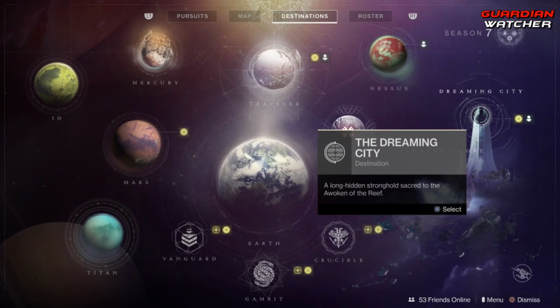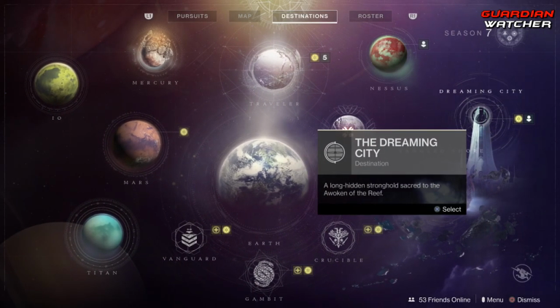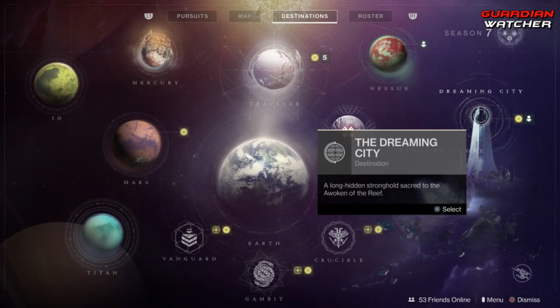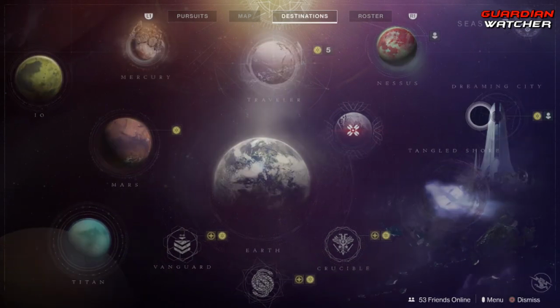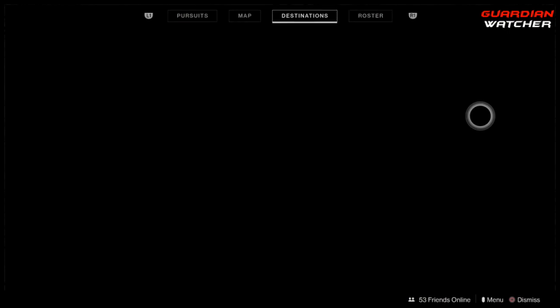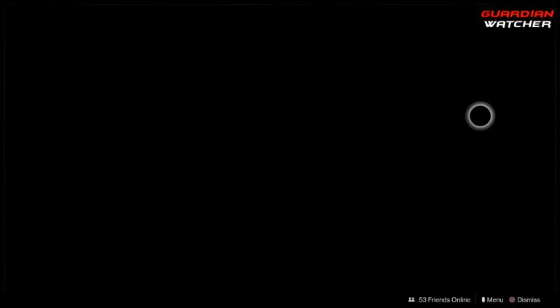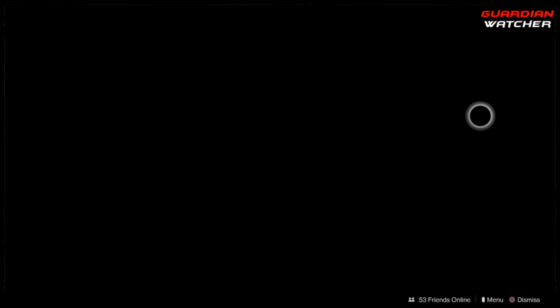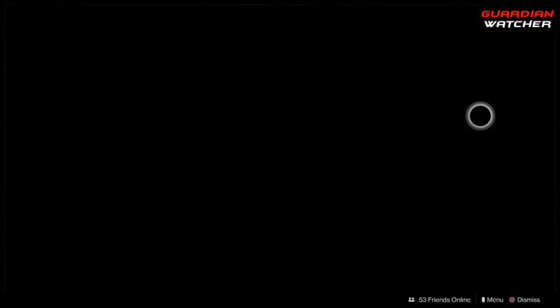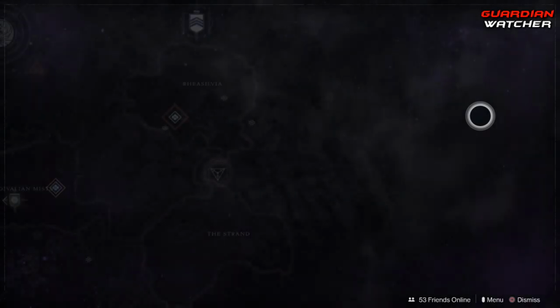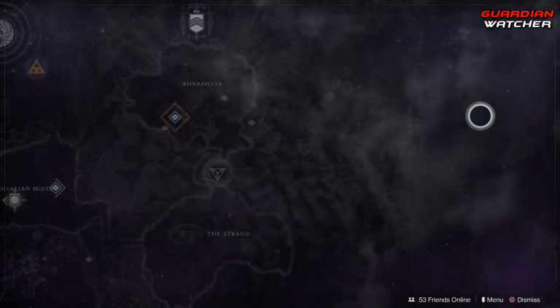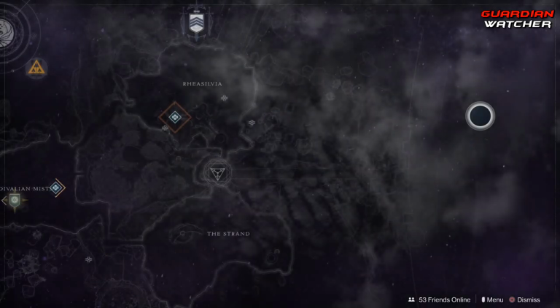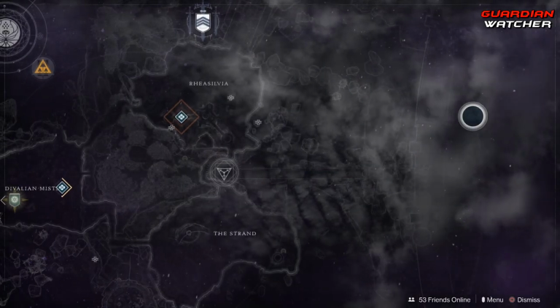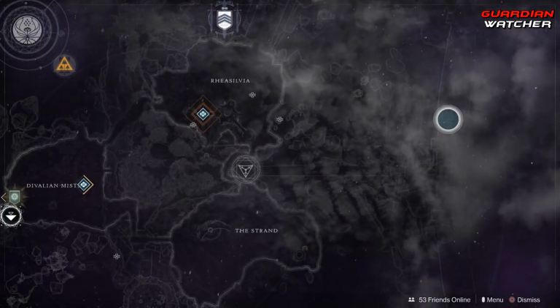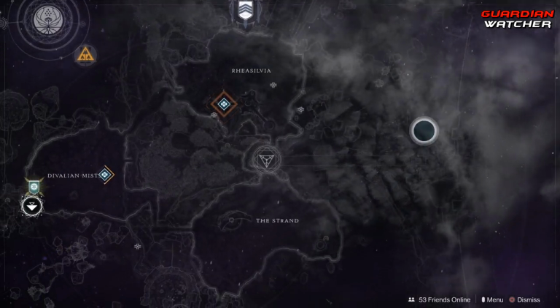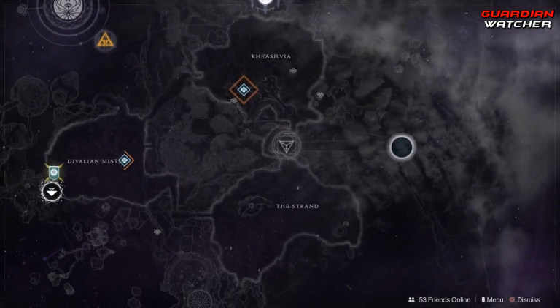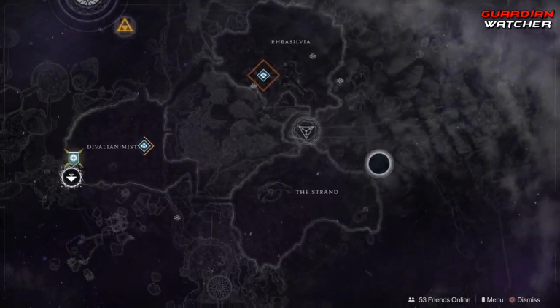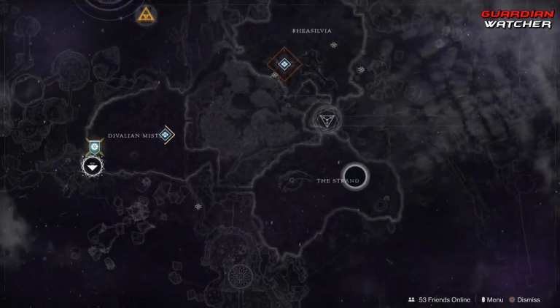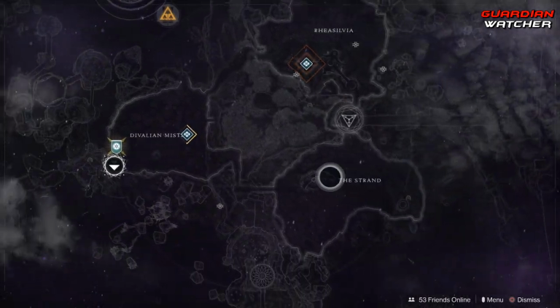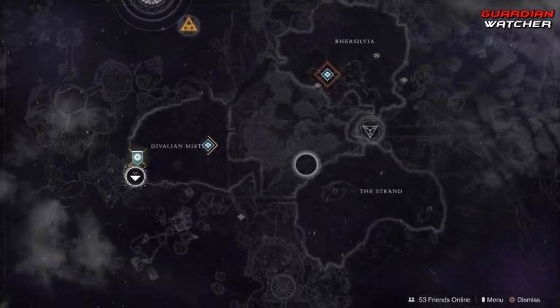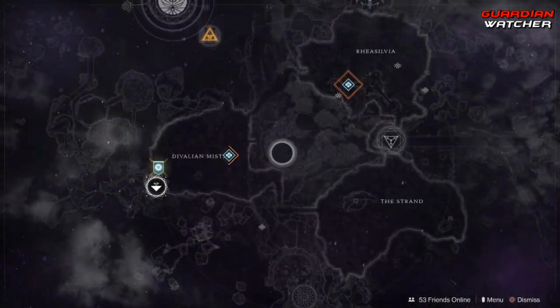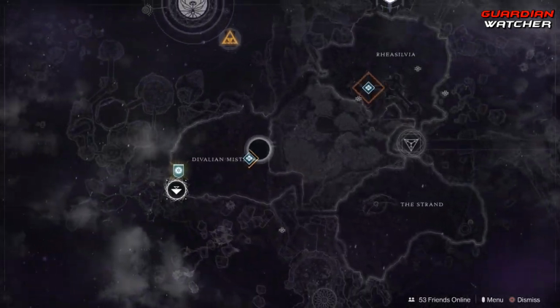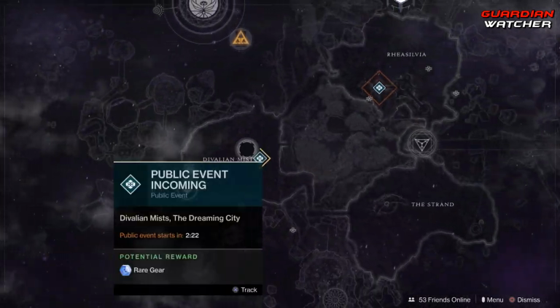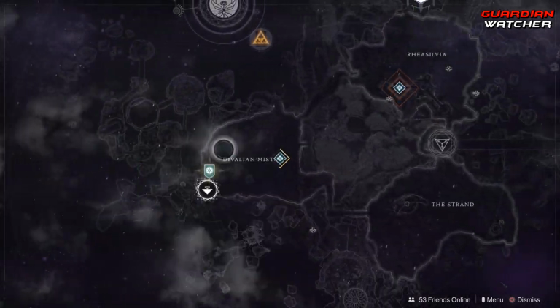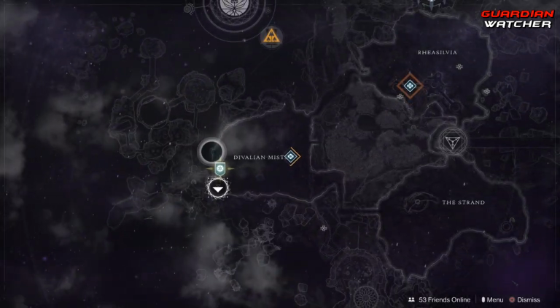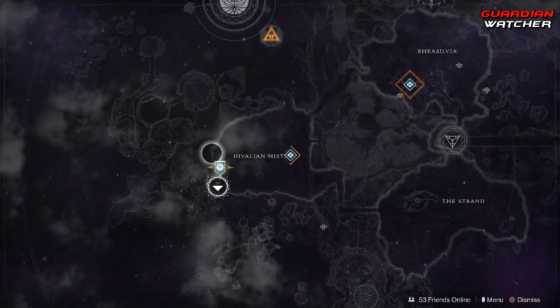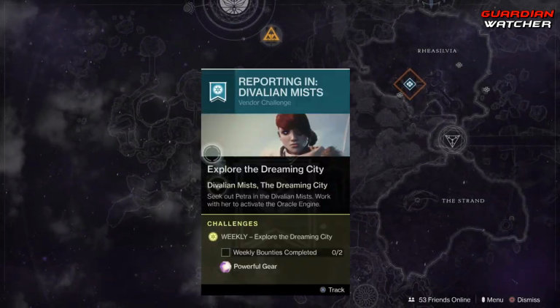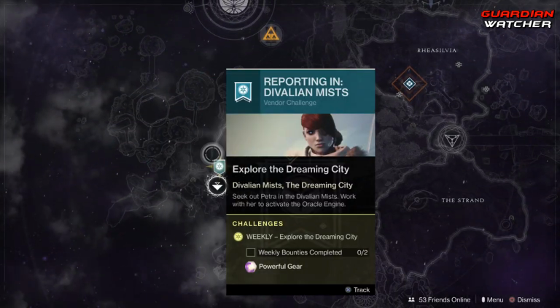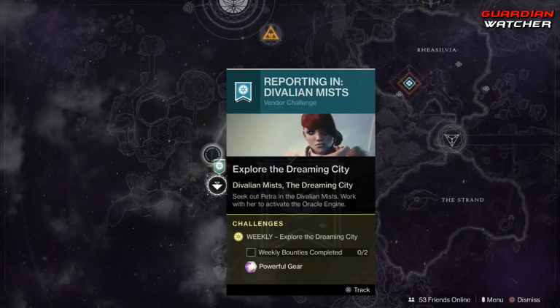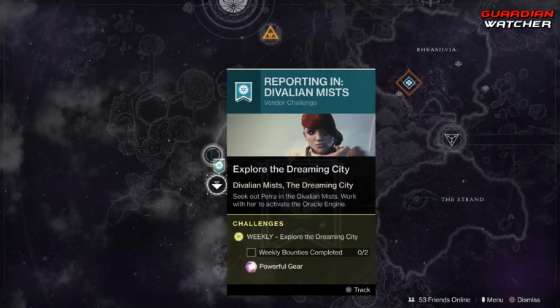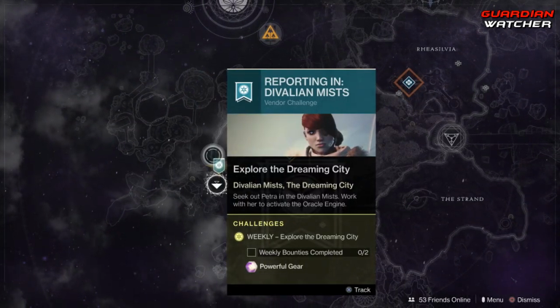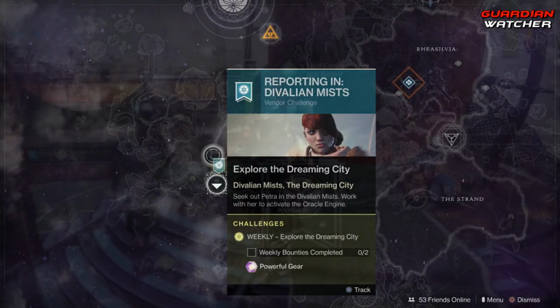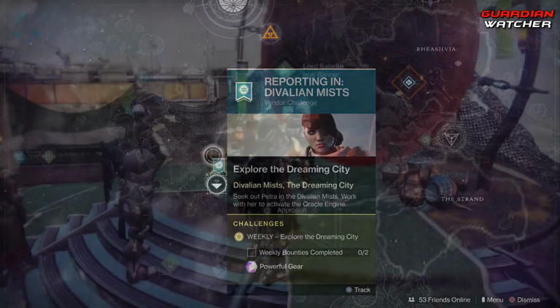As for the Dreaming City, we have Petra Venj in the Divalian Mists and we need to complete two of her weekly bounties.